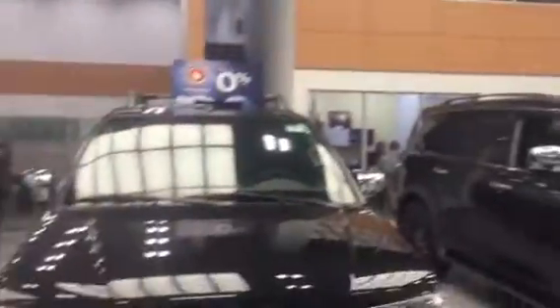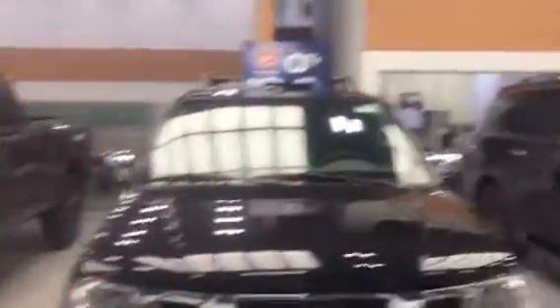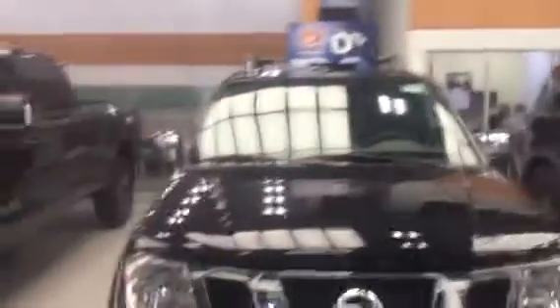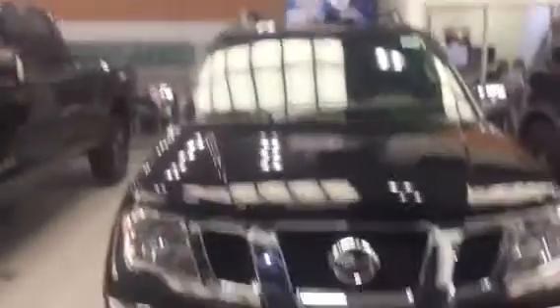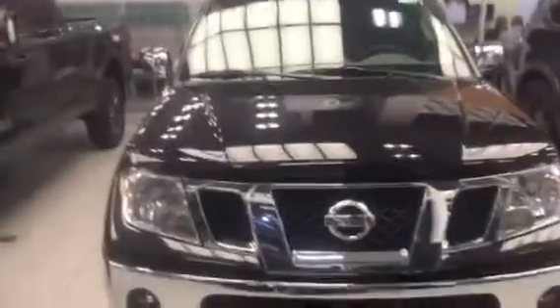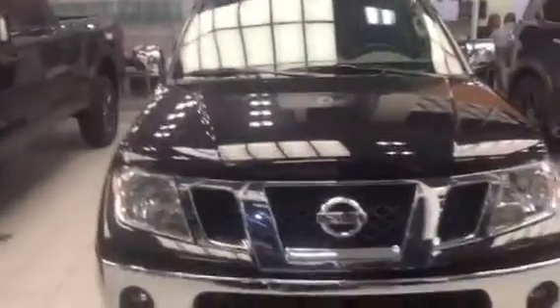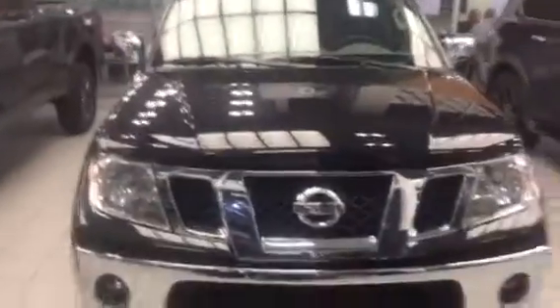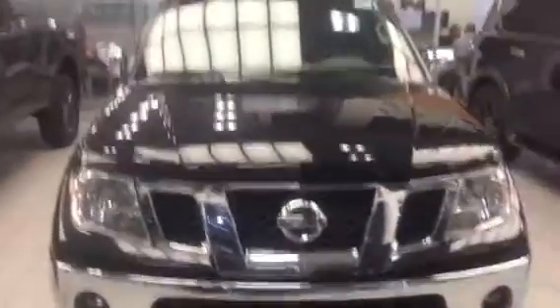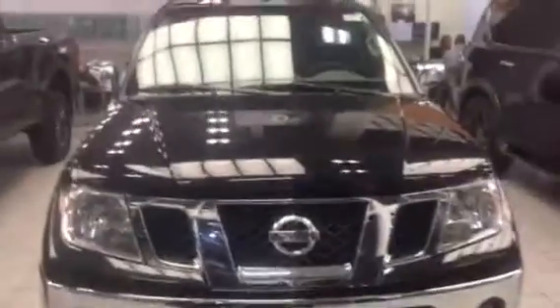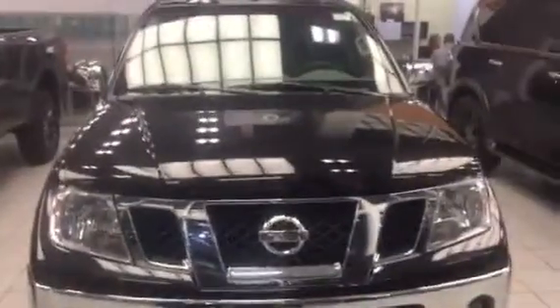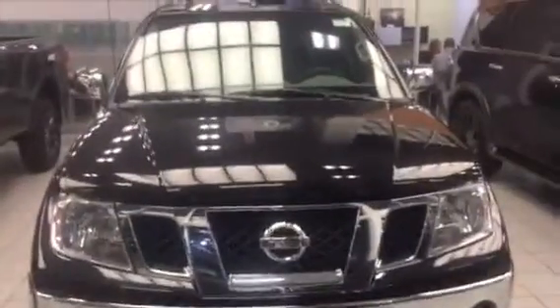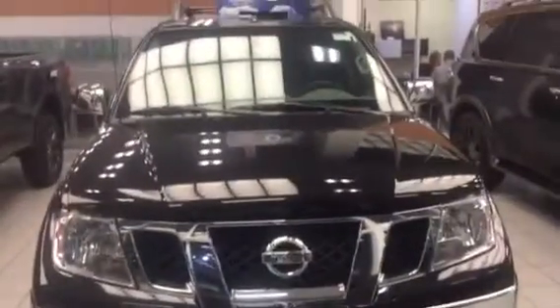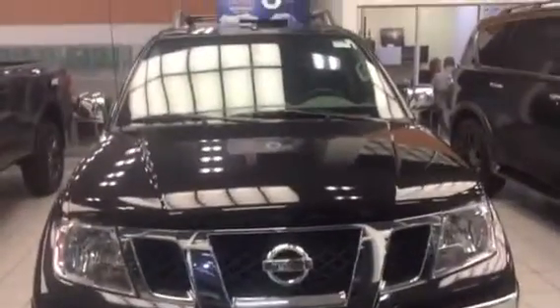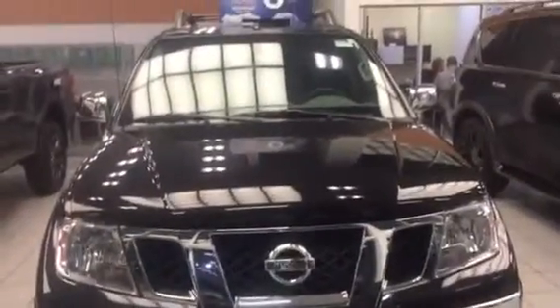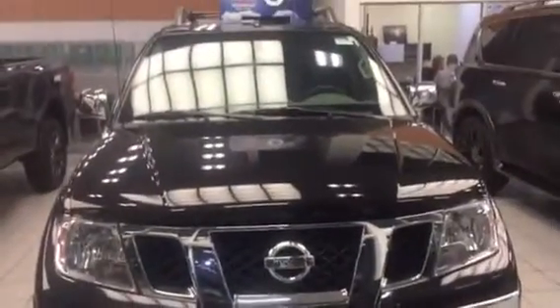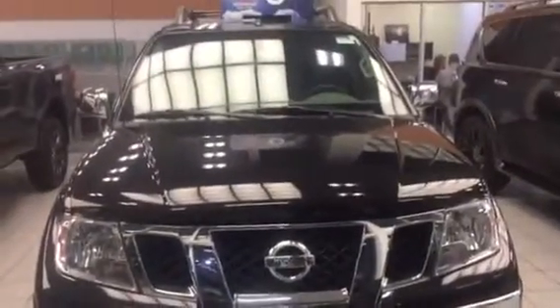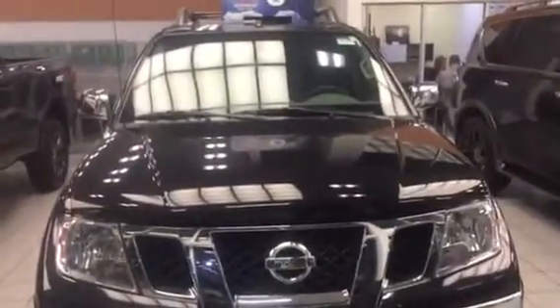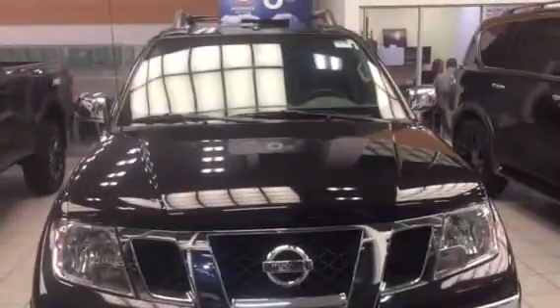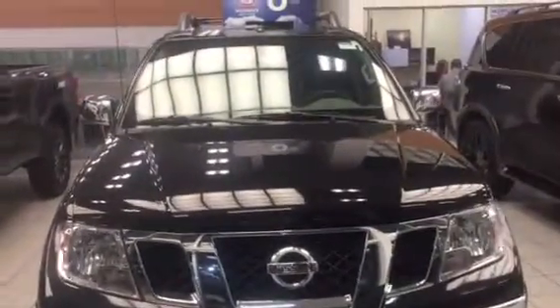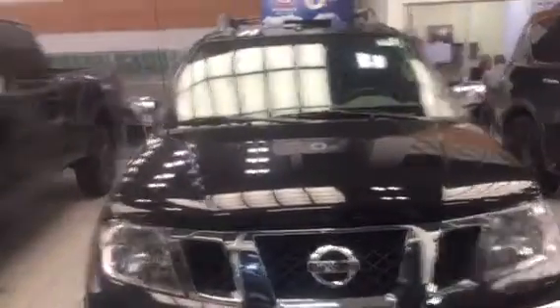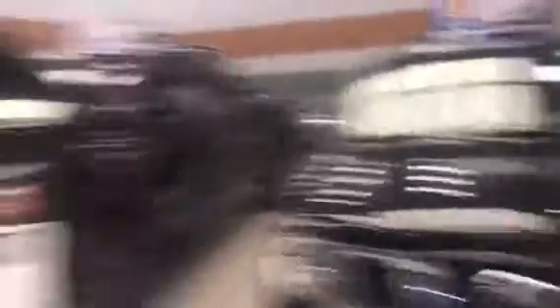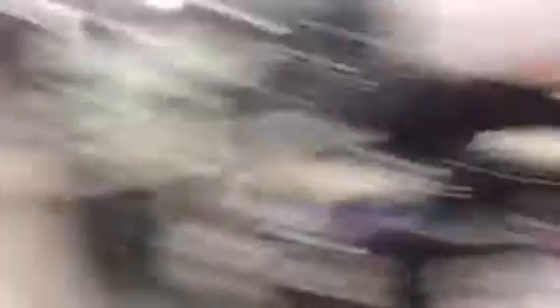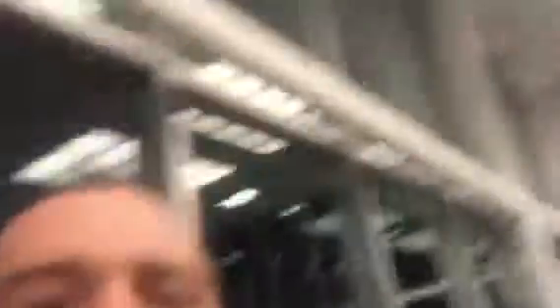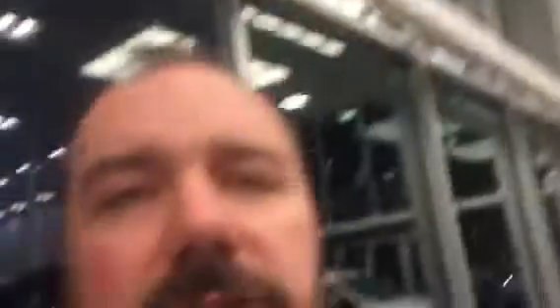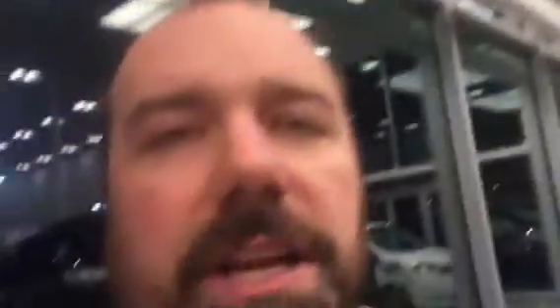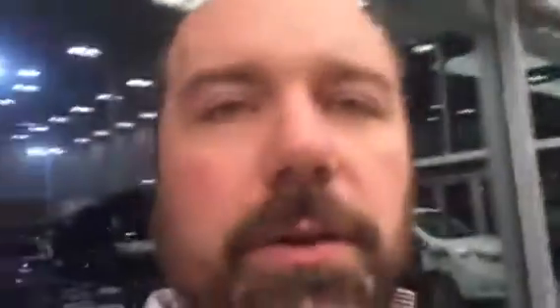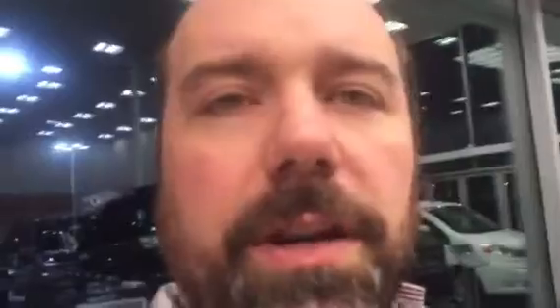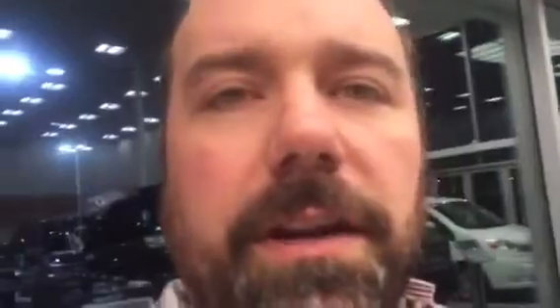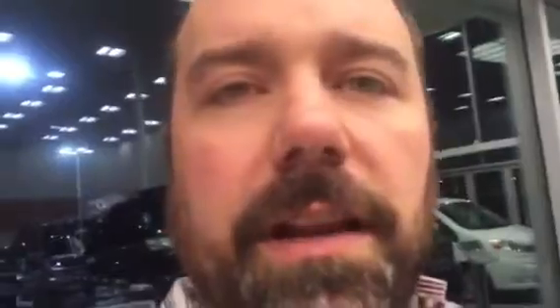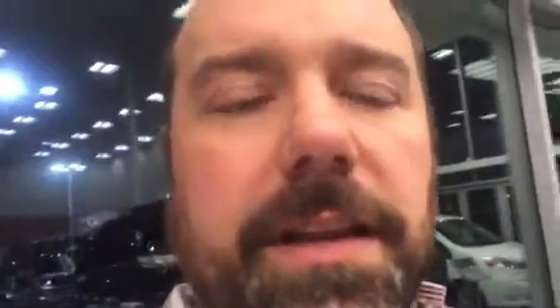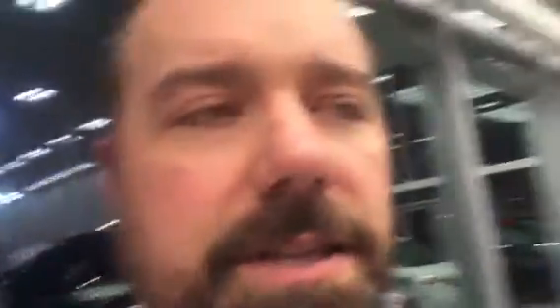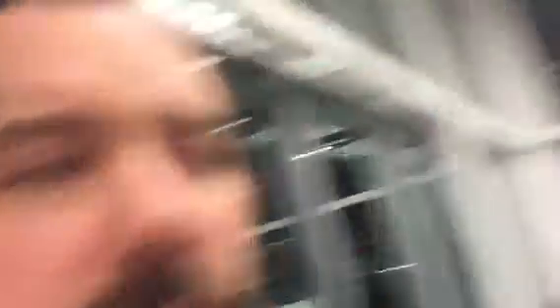Hey Harvey, here's a video of our 2017 Frontier SL model. Once again, Logan here, LA Nissan.